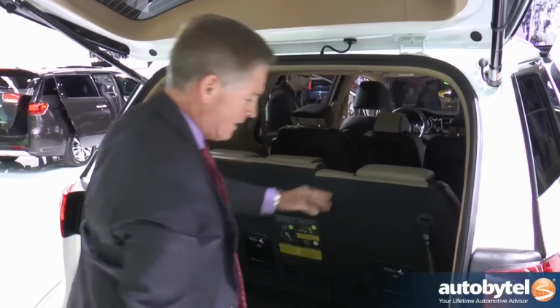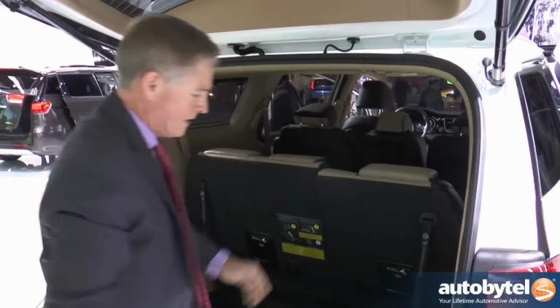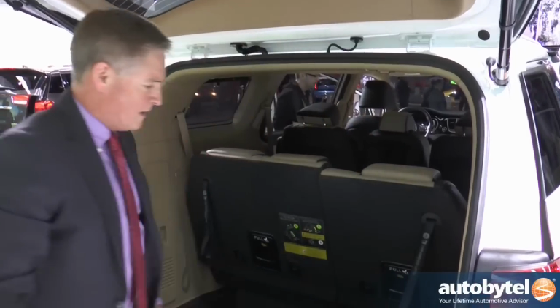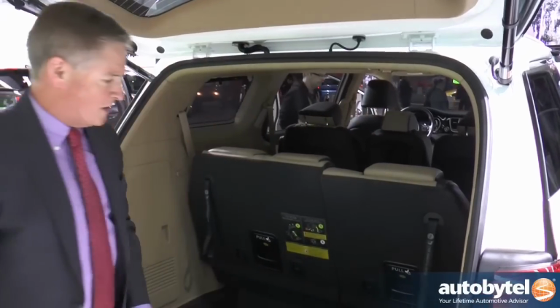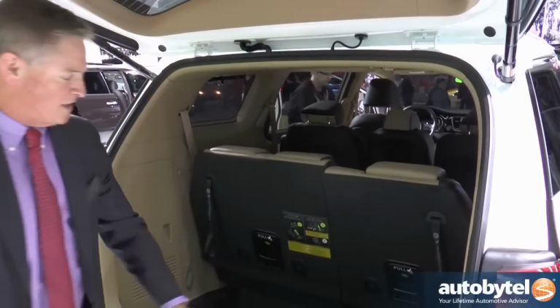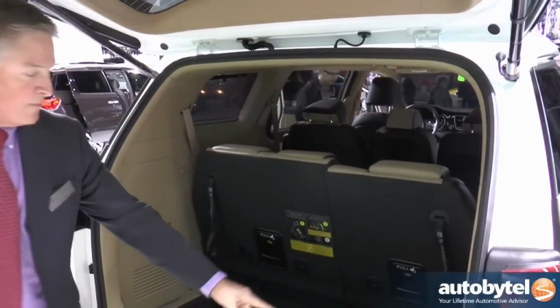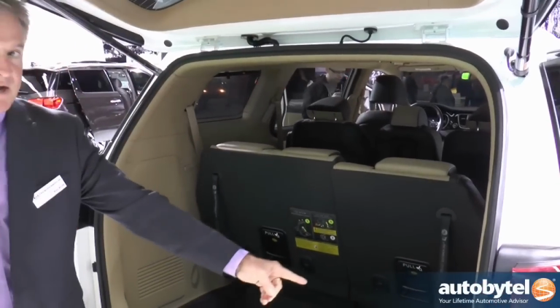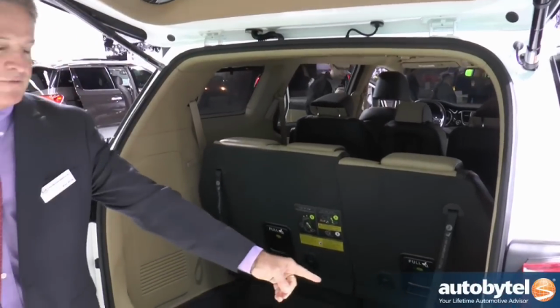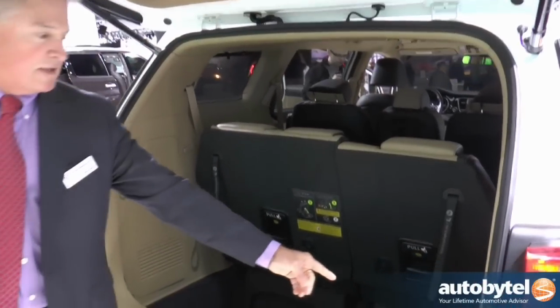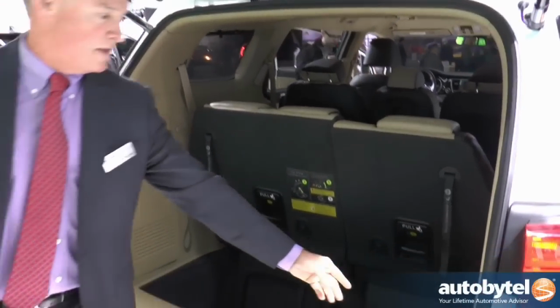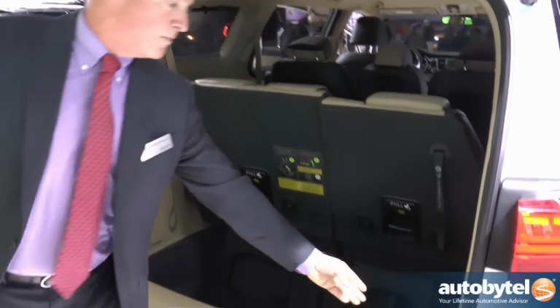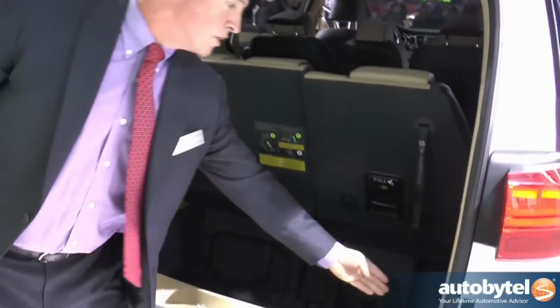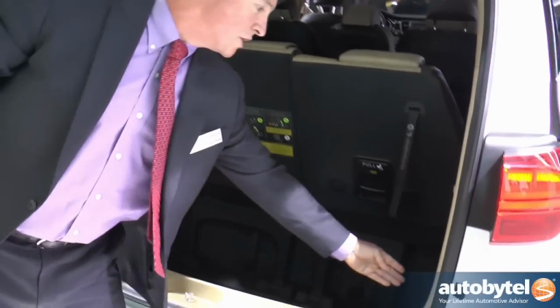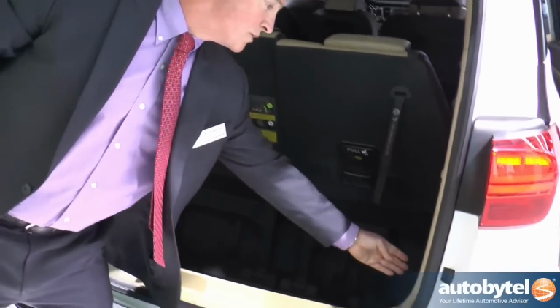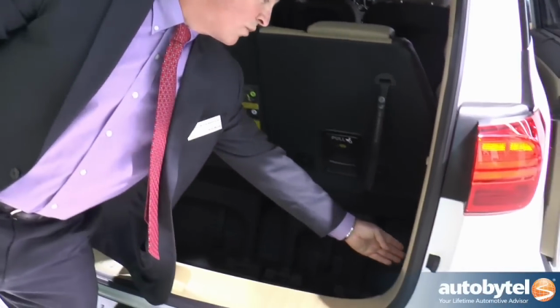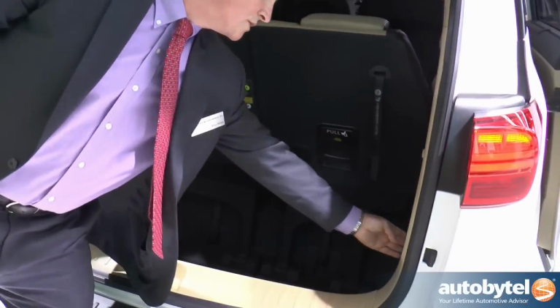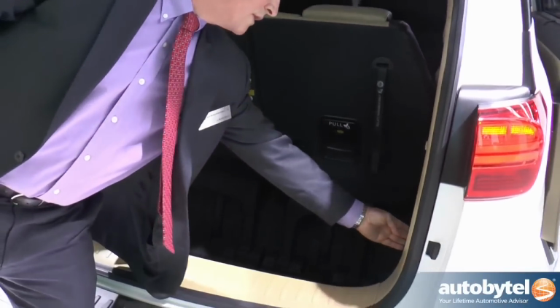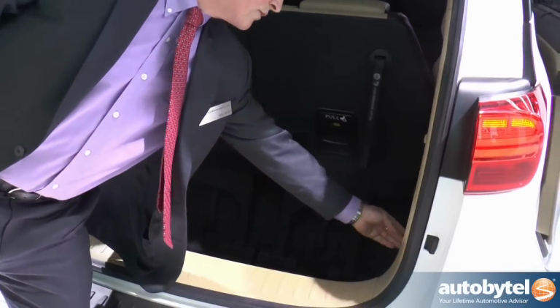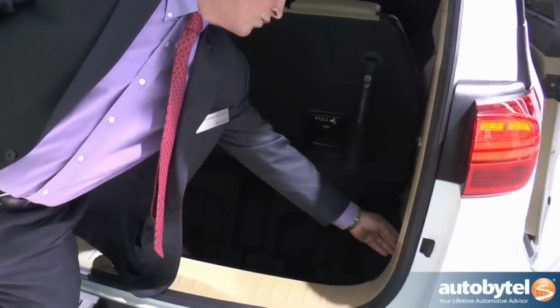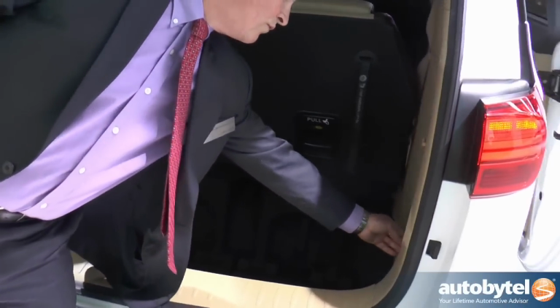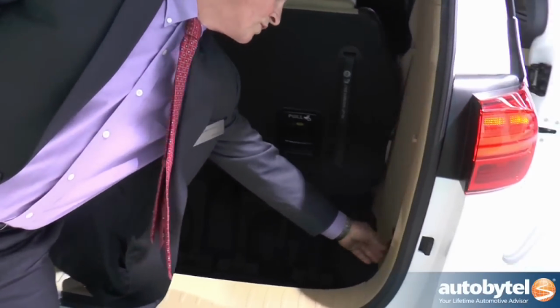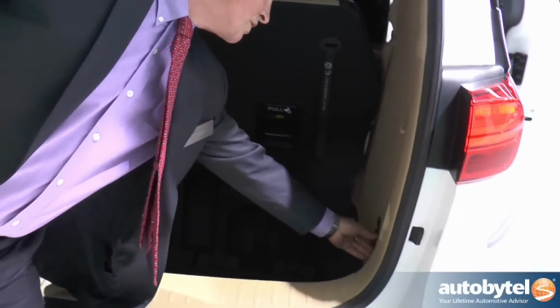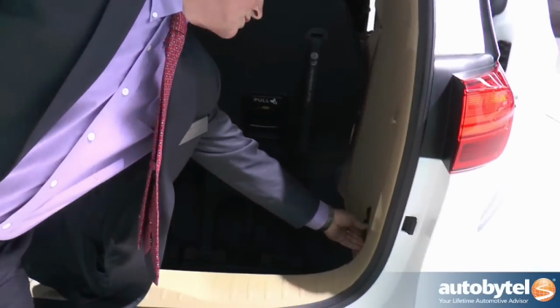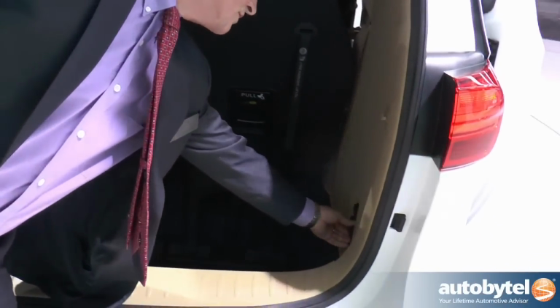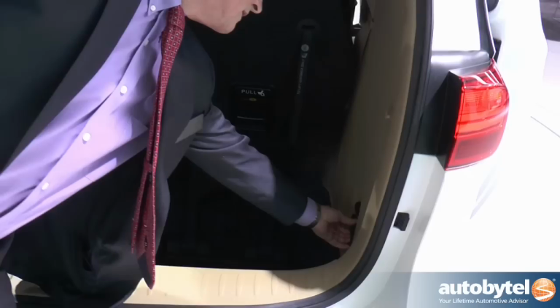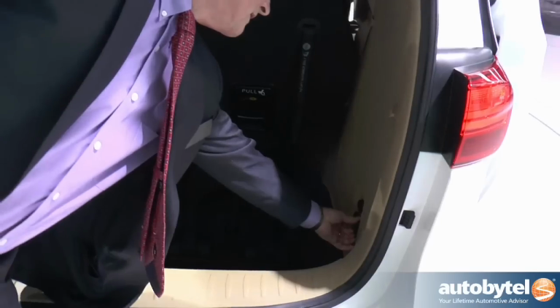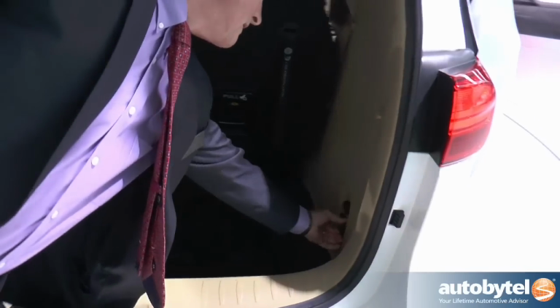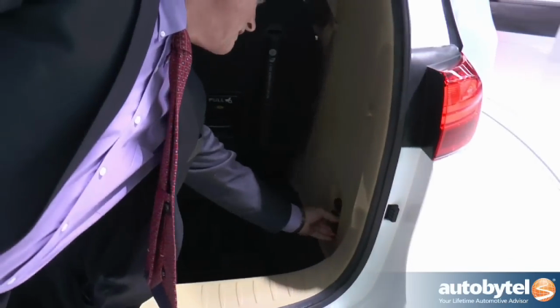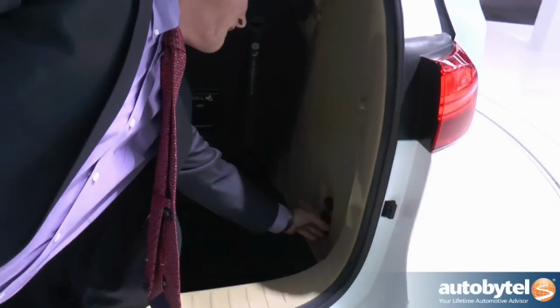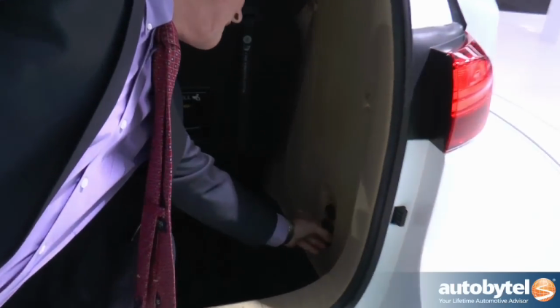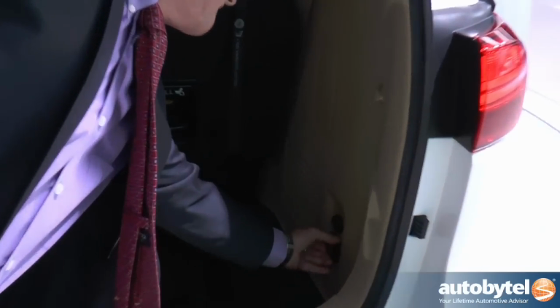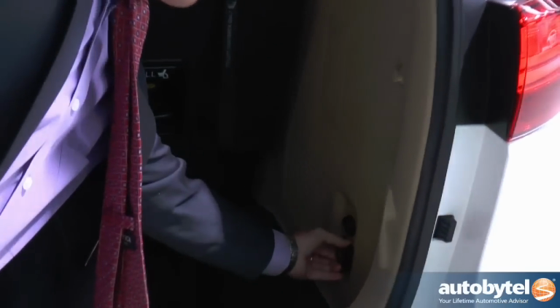In the back we've got additional charge ports — another 12-volt charger and household current.